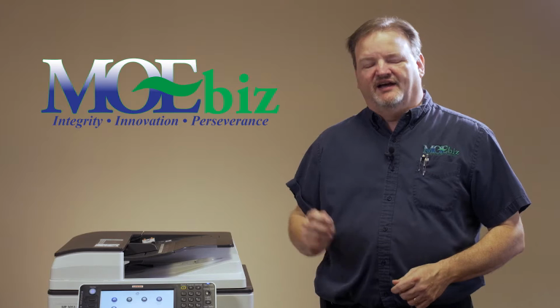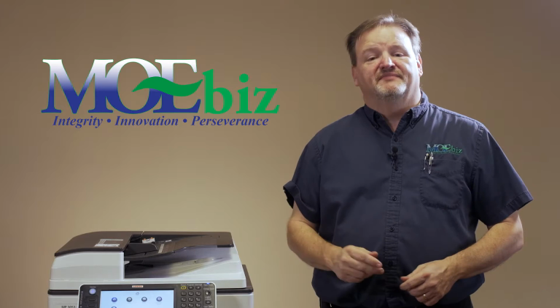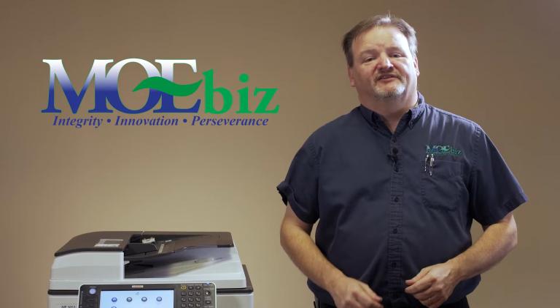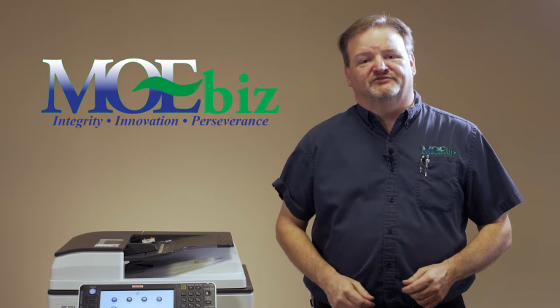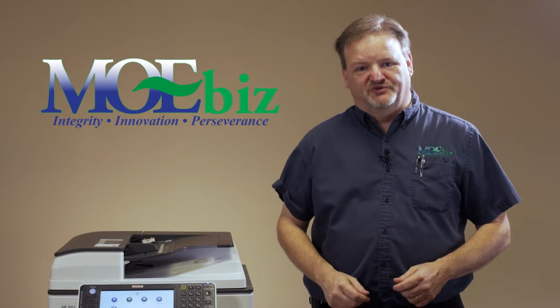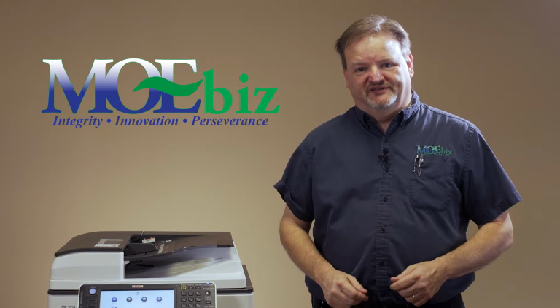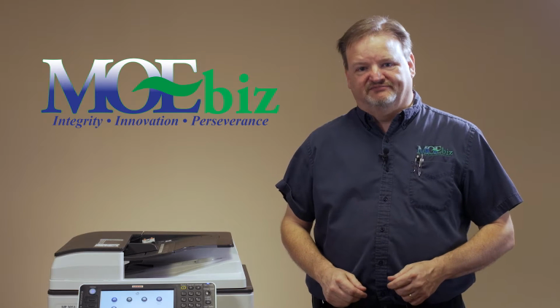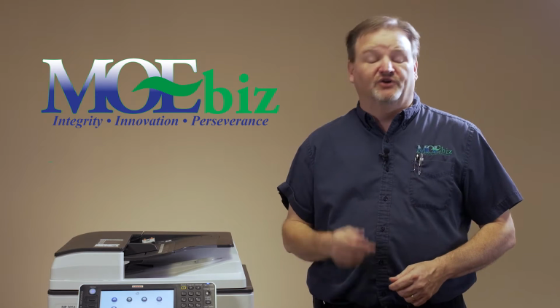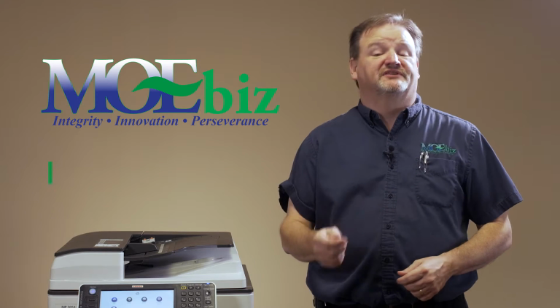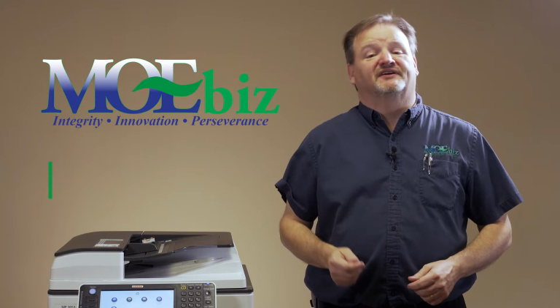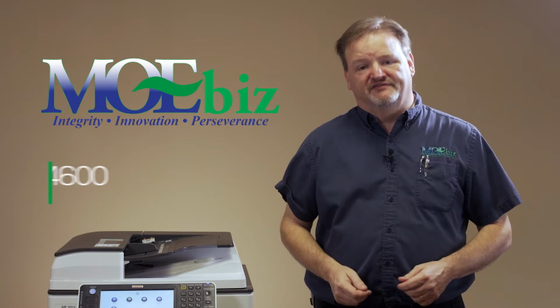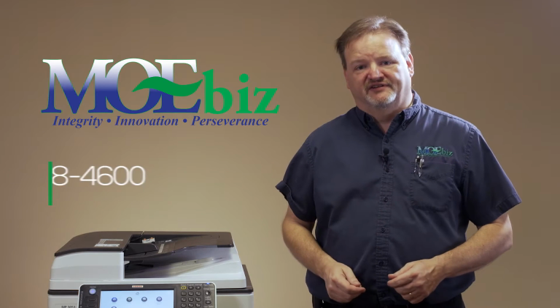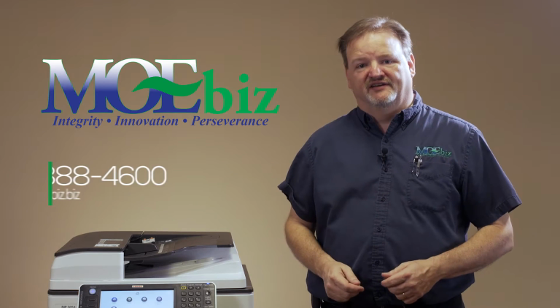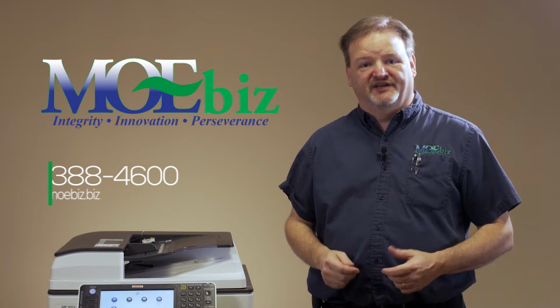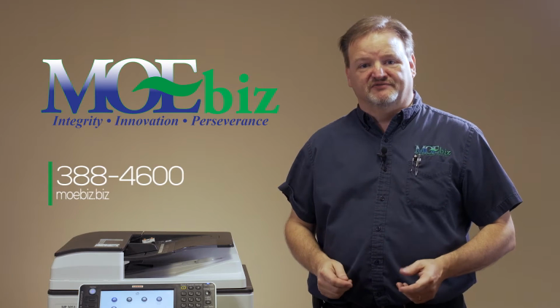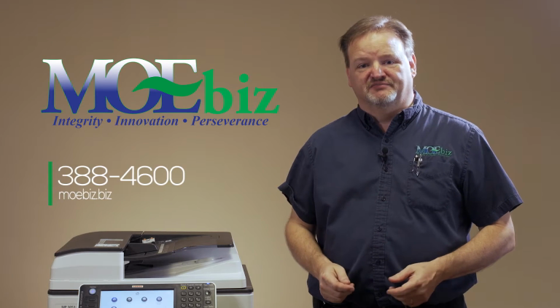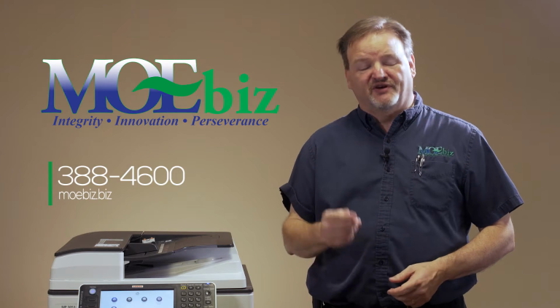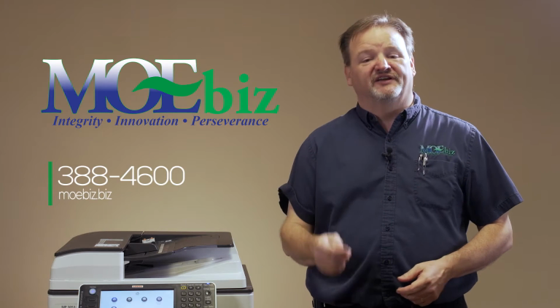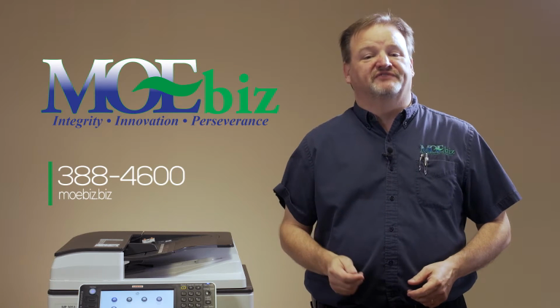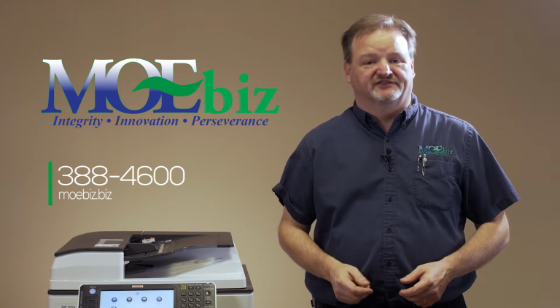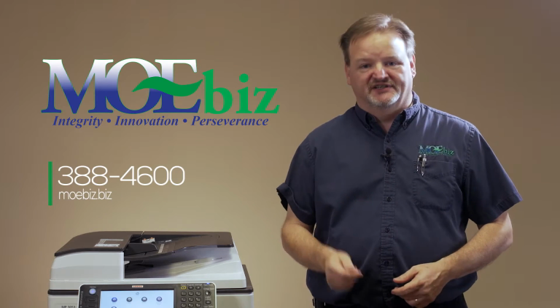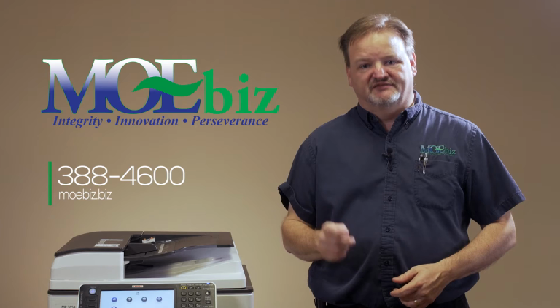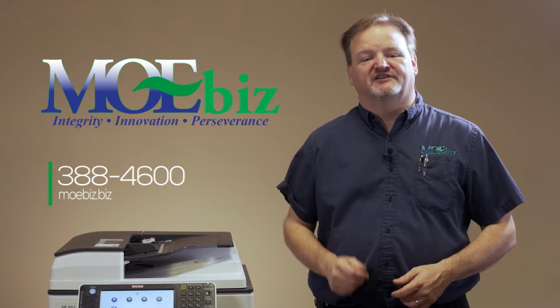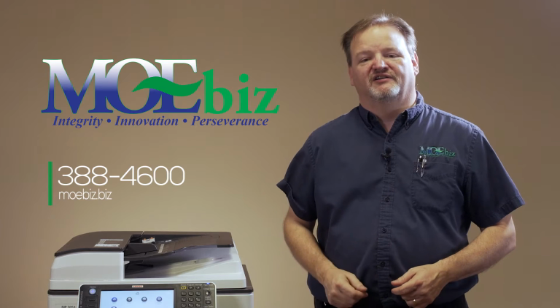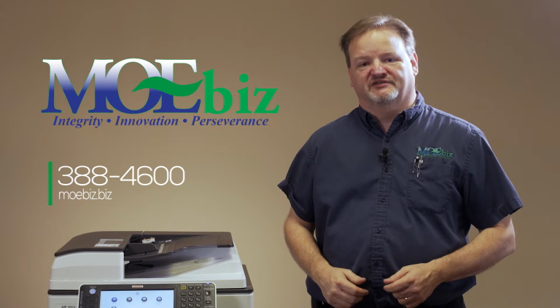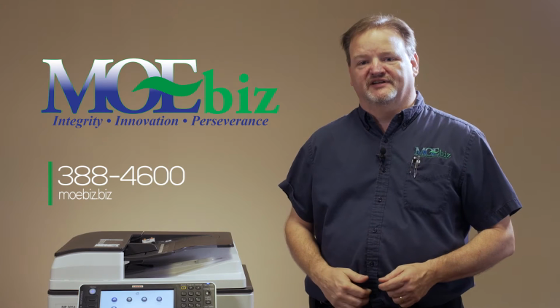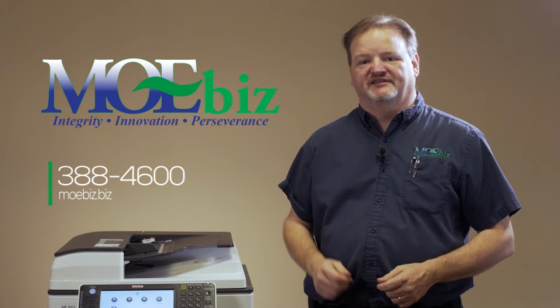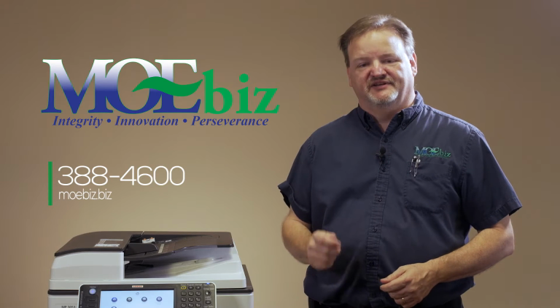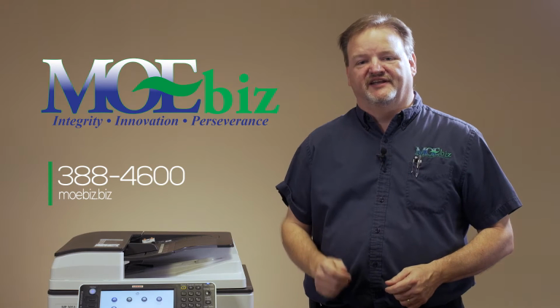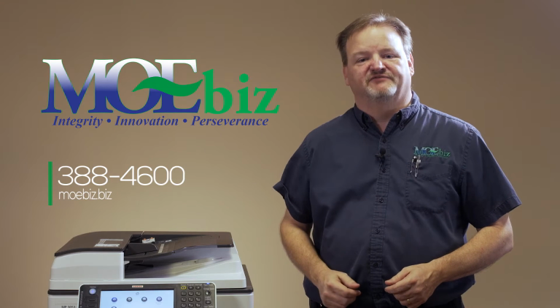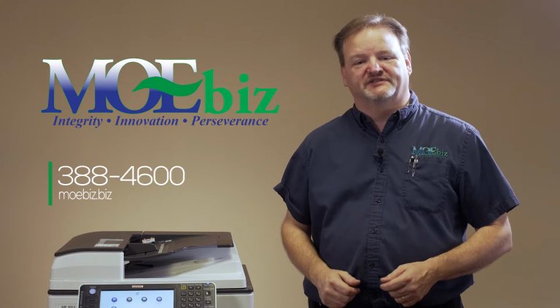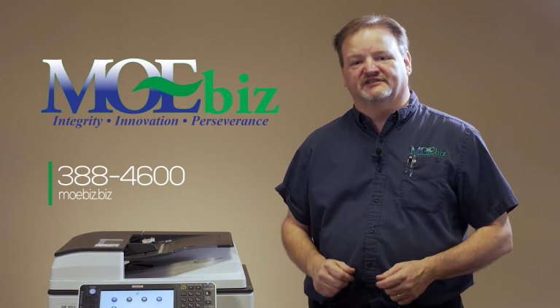I'm Matt Lawrence from MoBiz. I hope the tips I've given you today have been helpful, but if all else fails, give us a call at 318-388-4600.